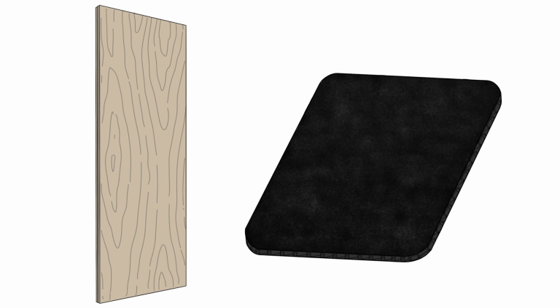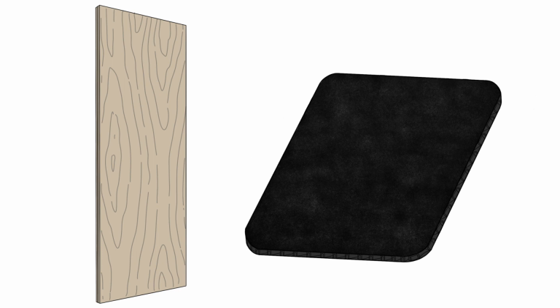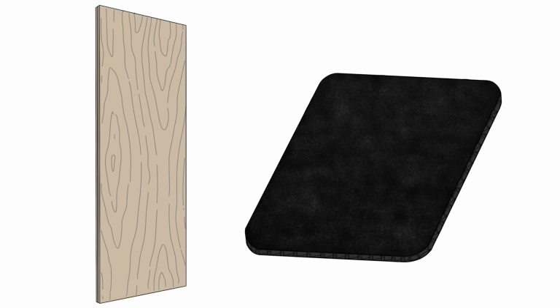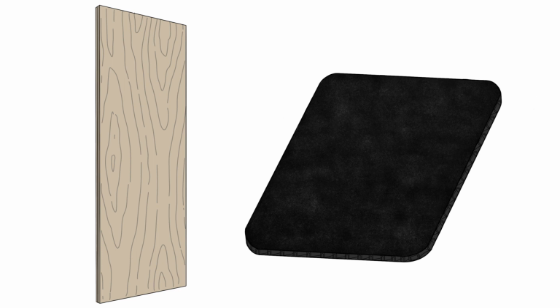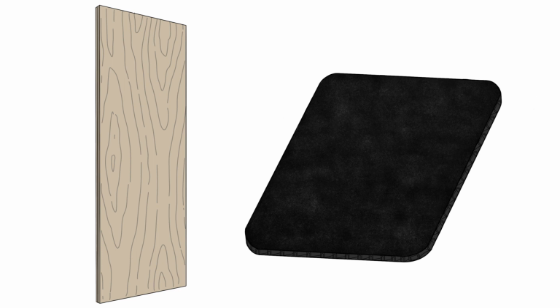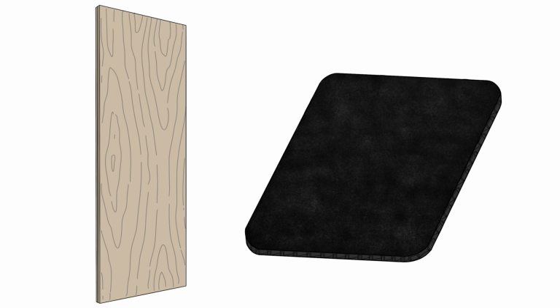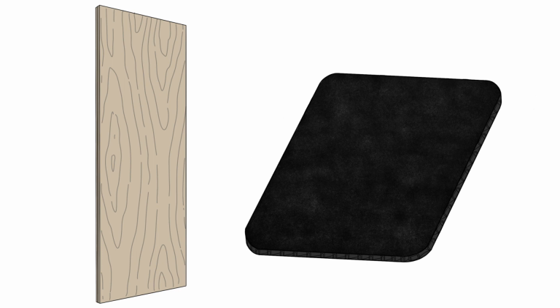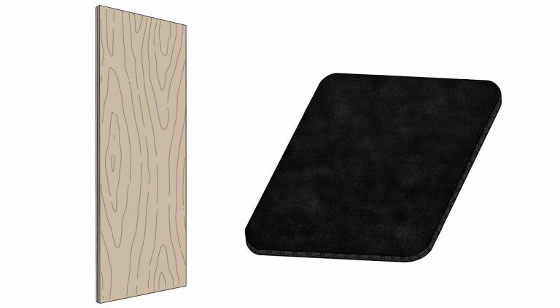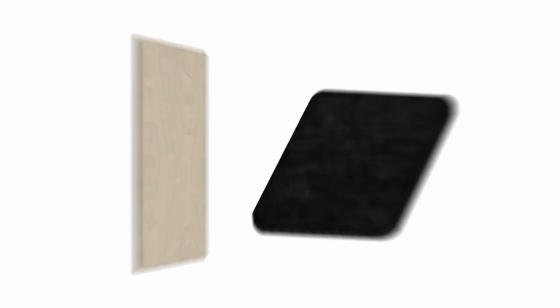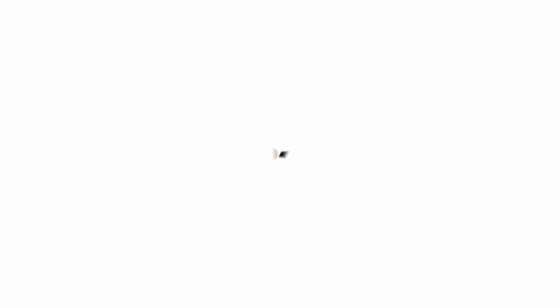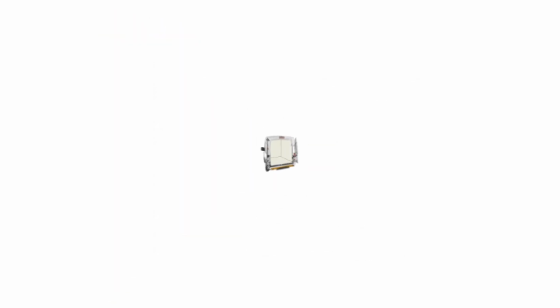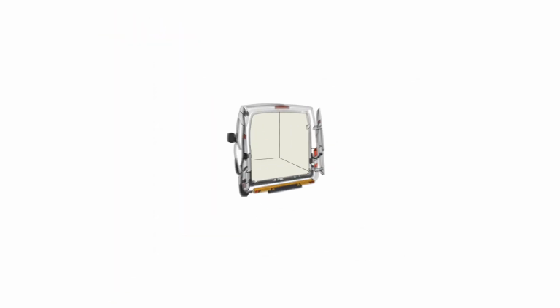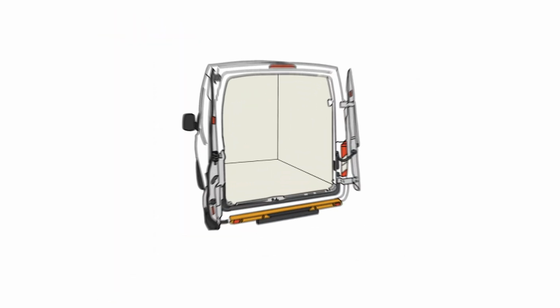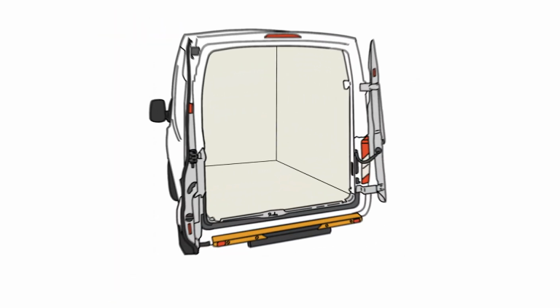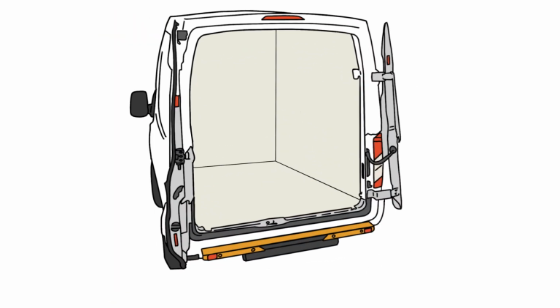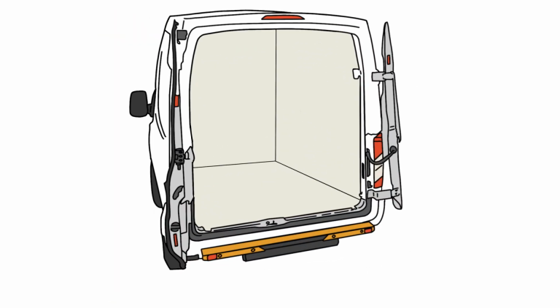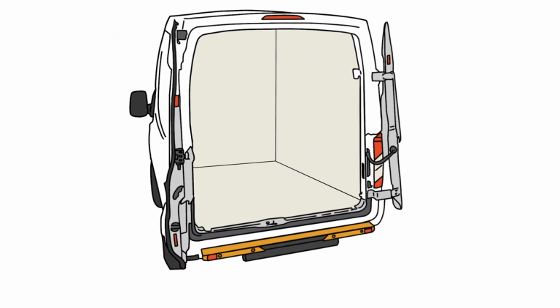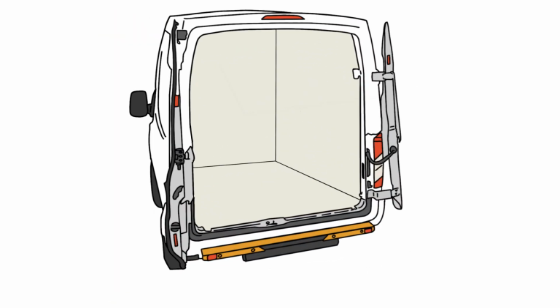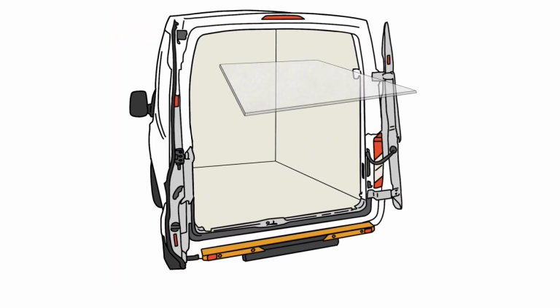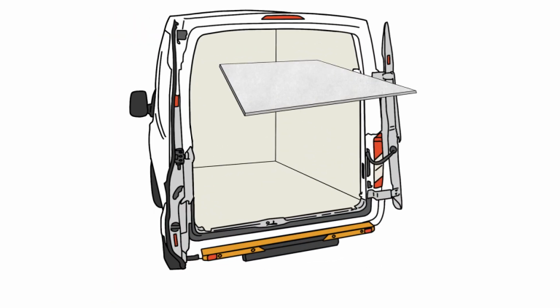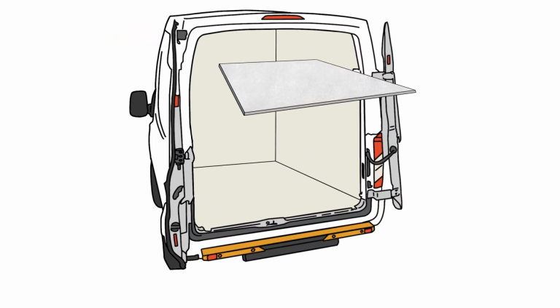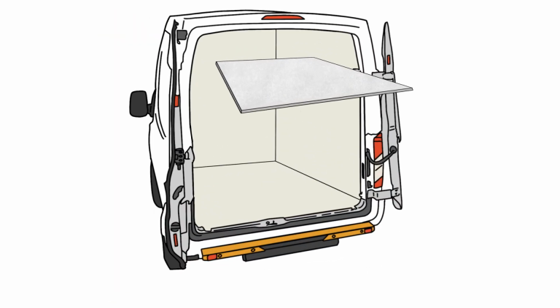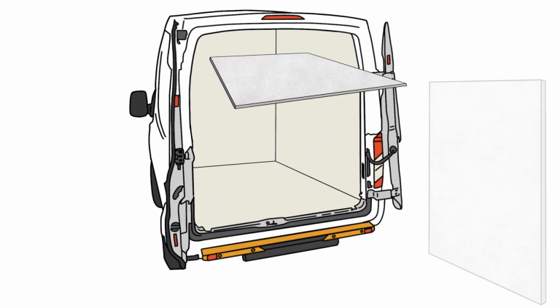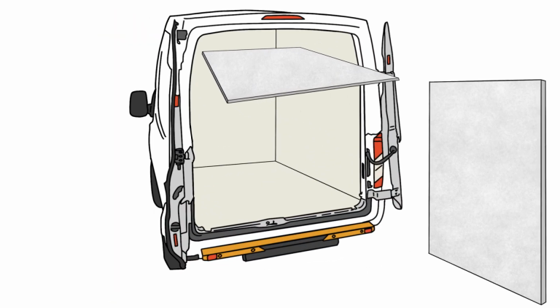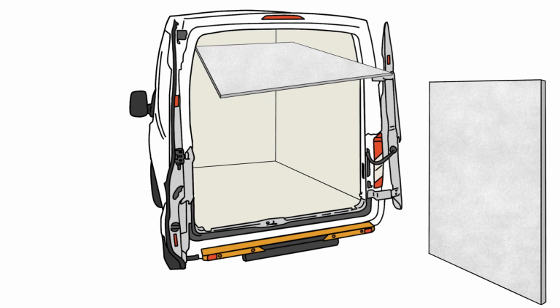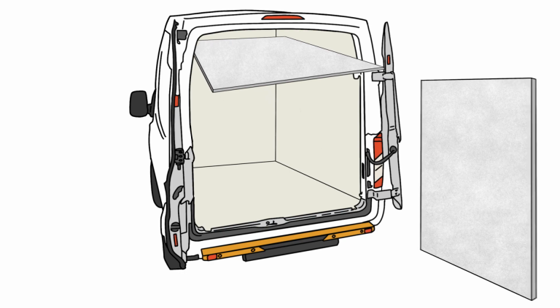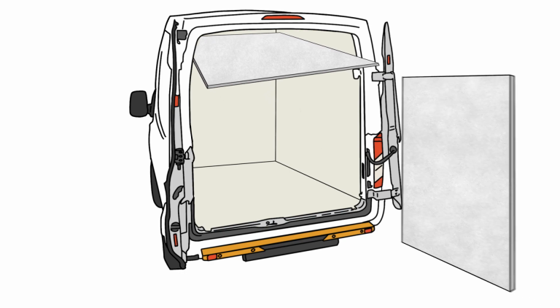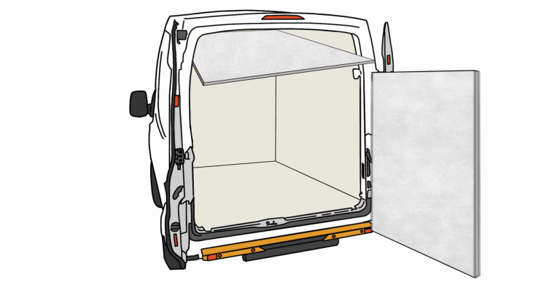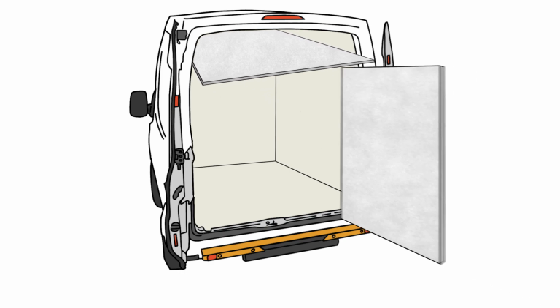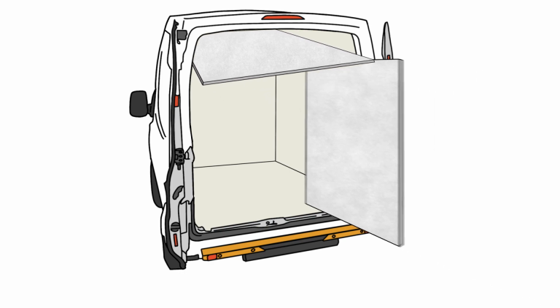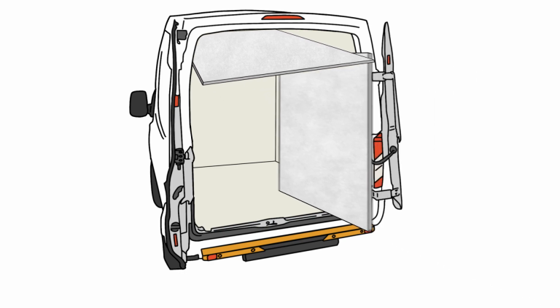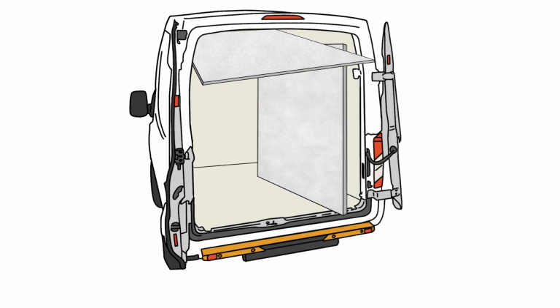The range also features Buffalo Polyline, which is specifically designed with a lower profile to help protect interior roofs and sides.